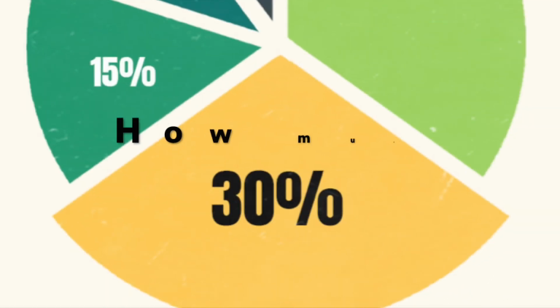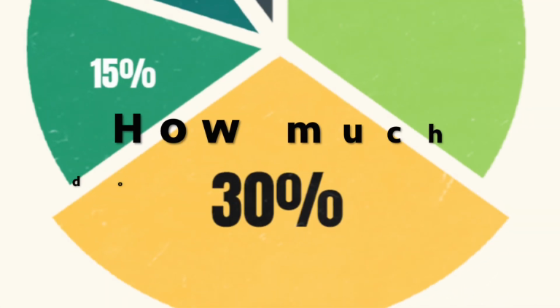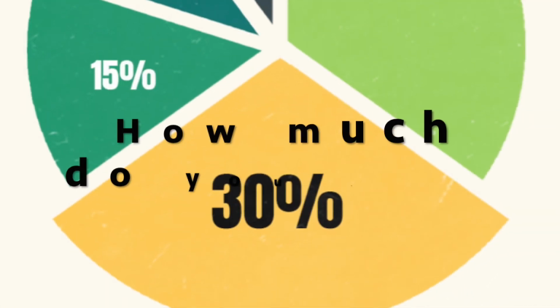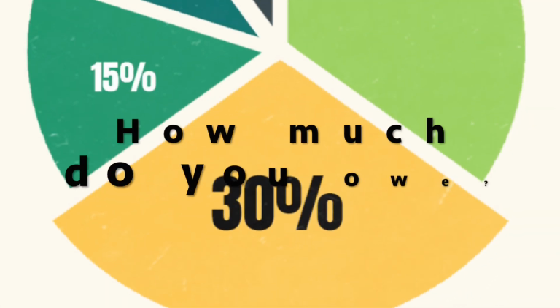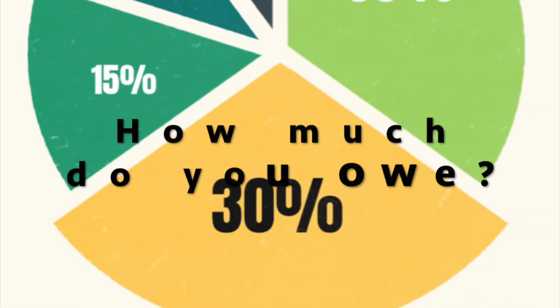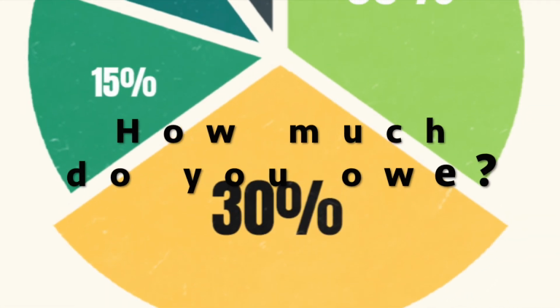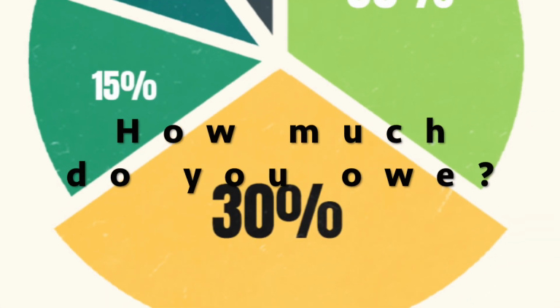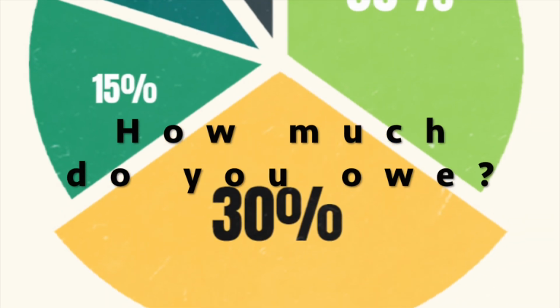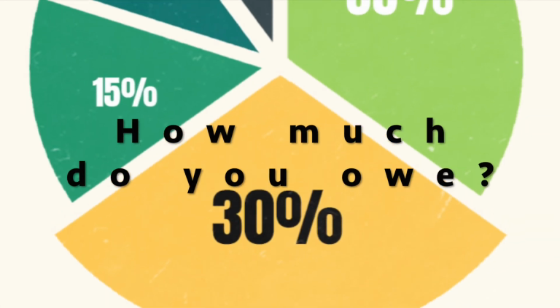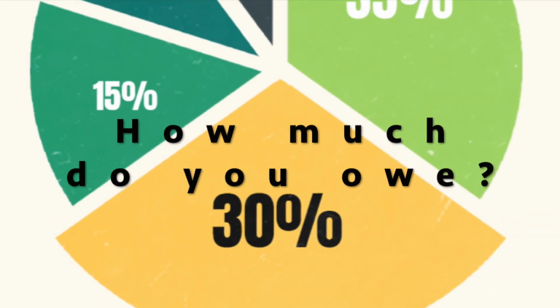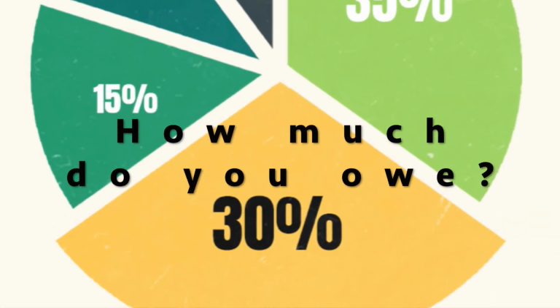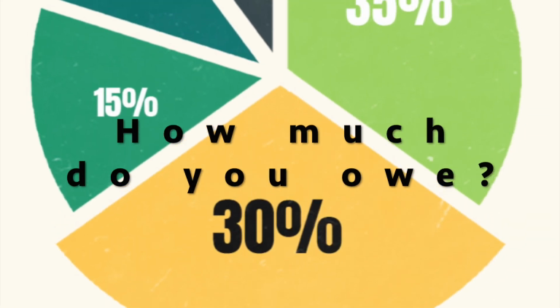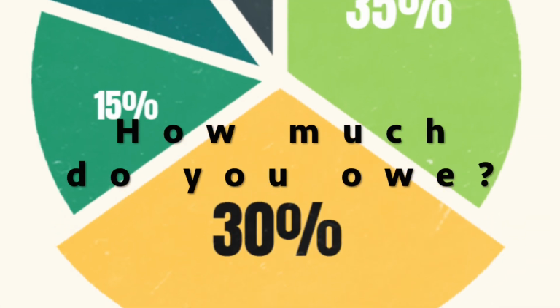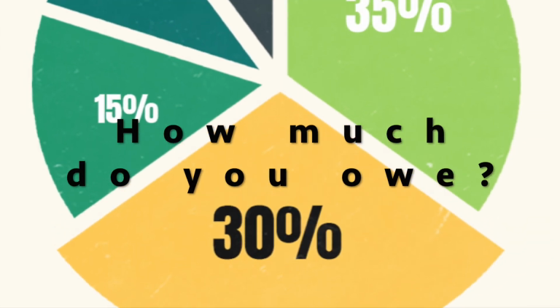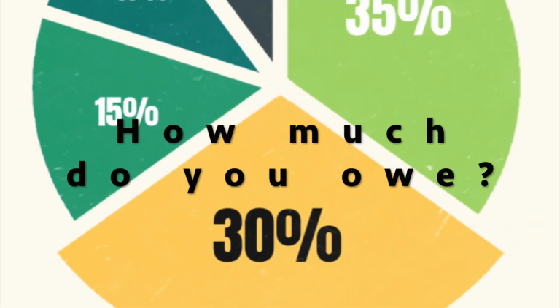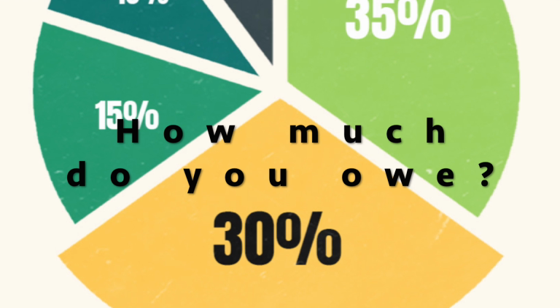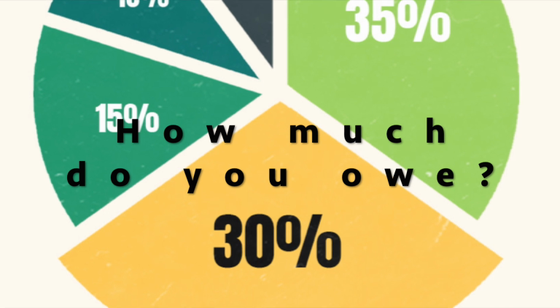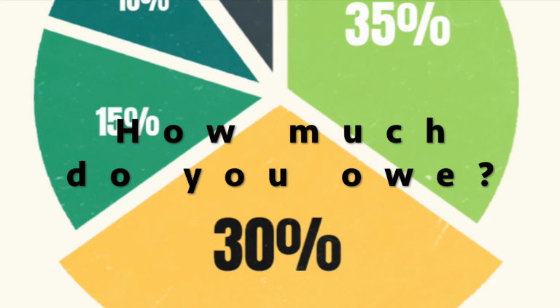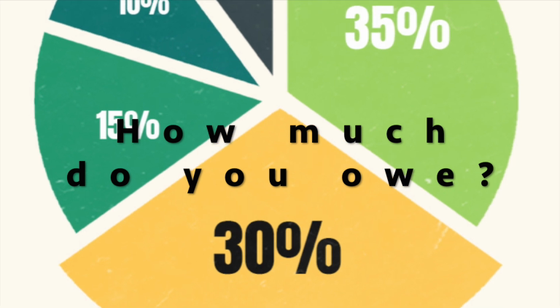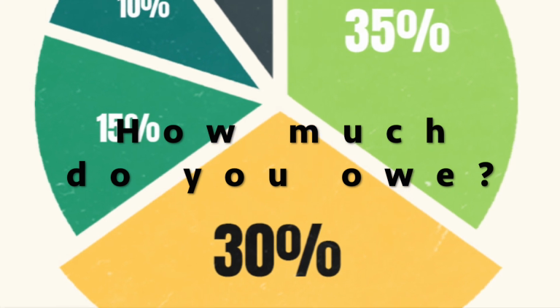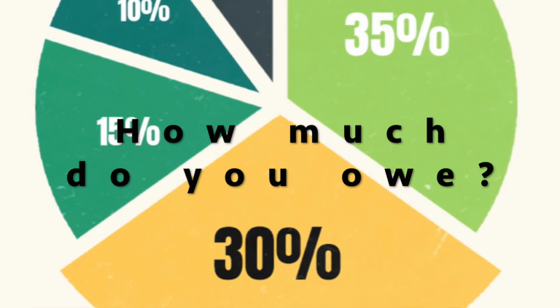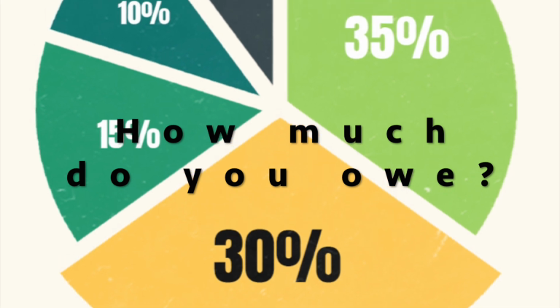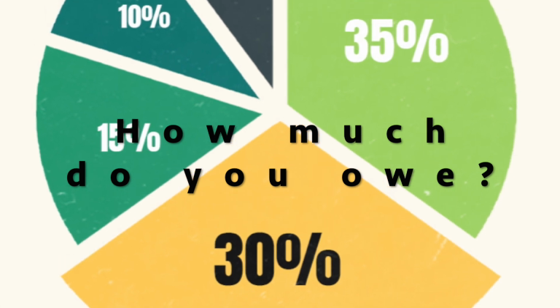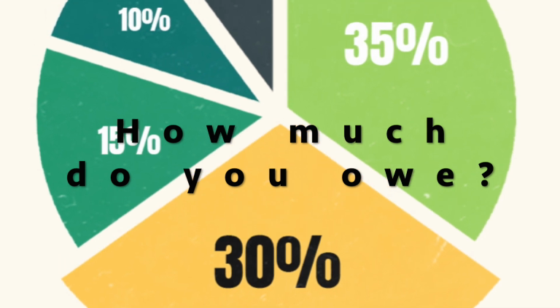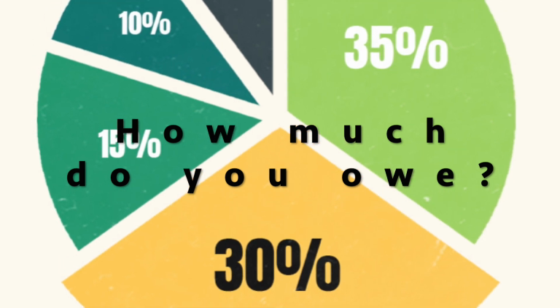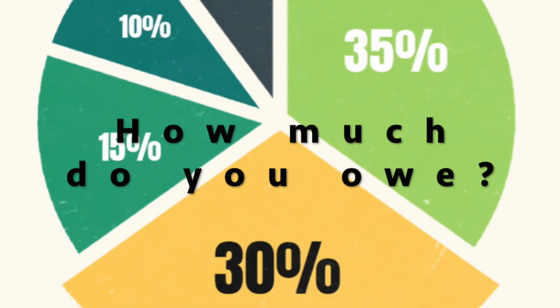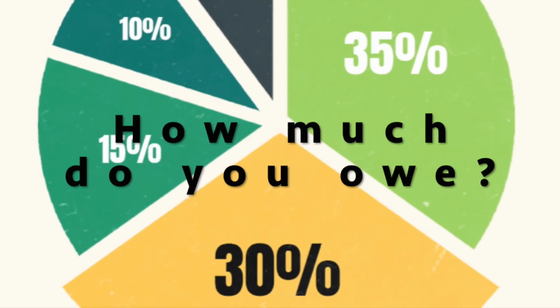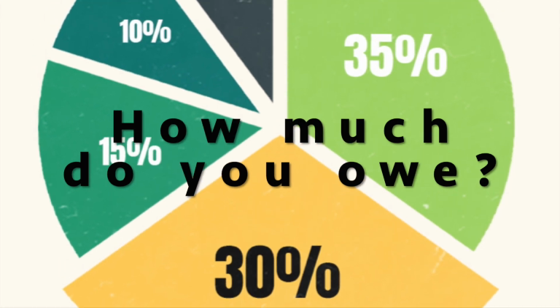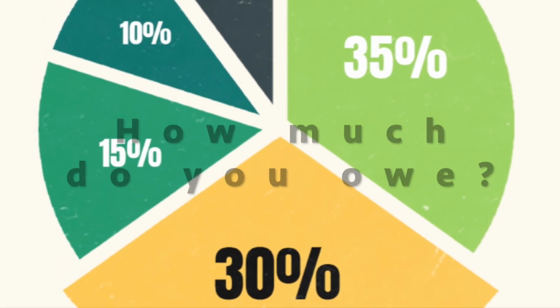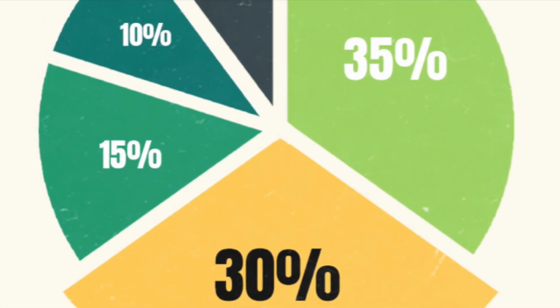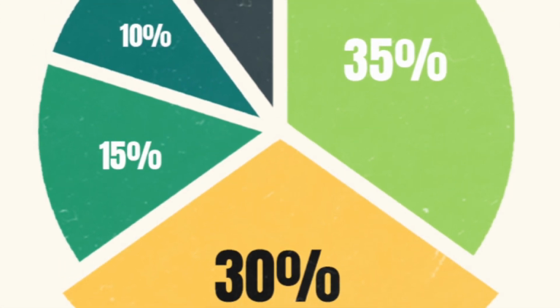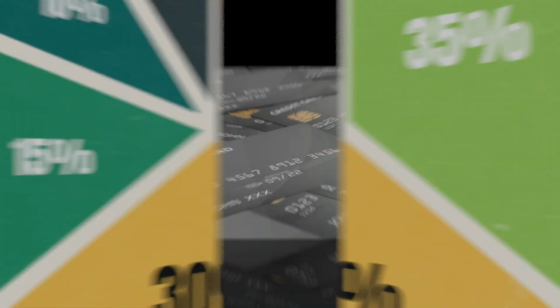Second, 30% of the score will reflect the amount you owe. Basically, what is your debt-to-income ratio?